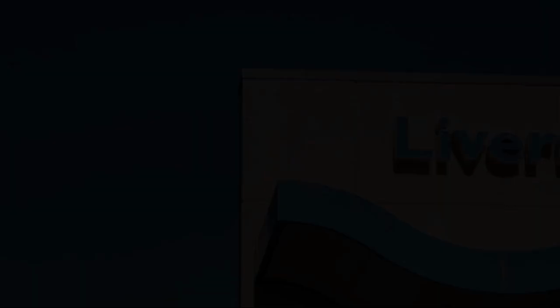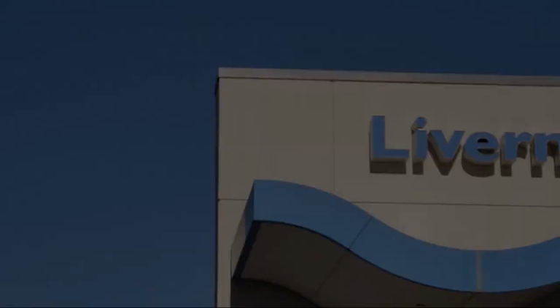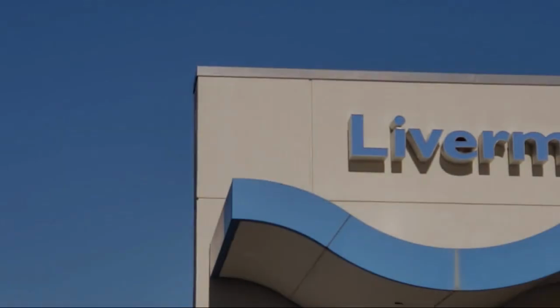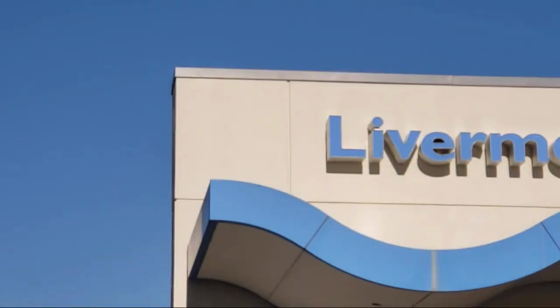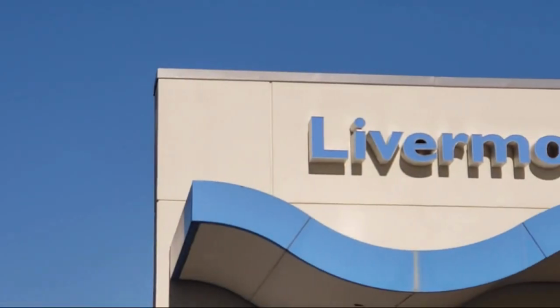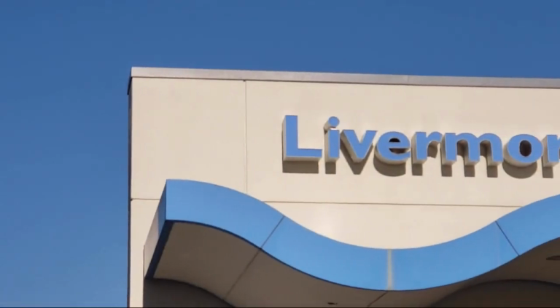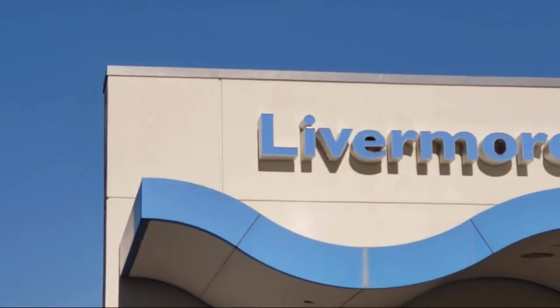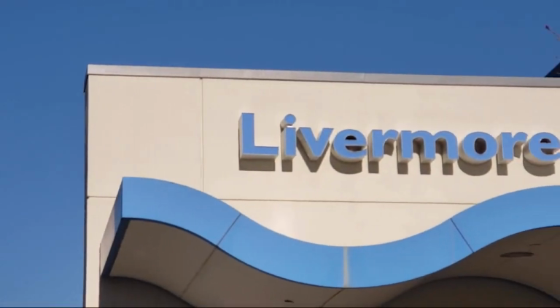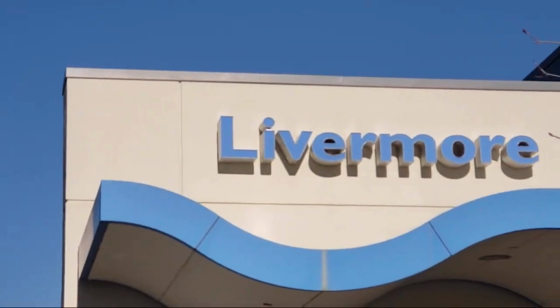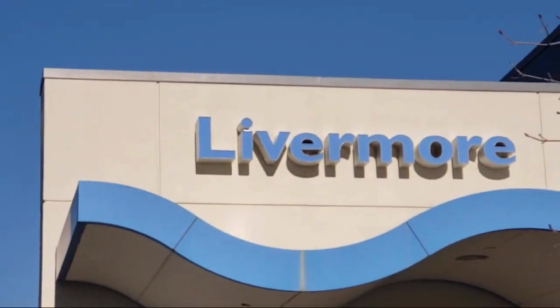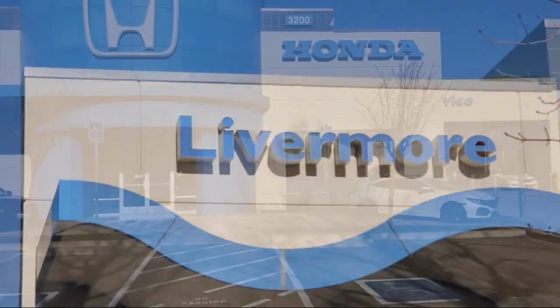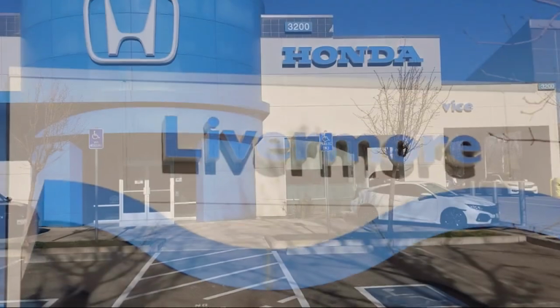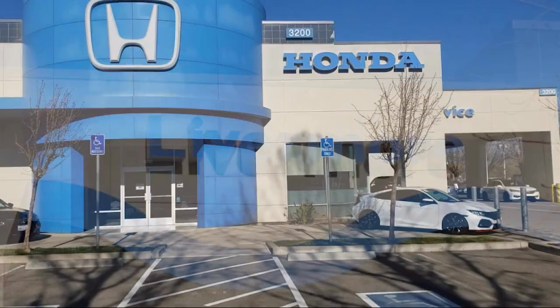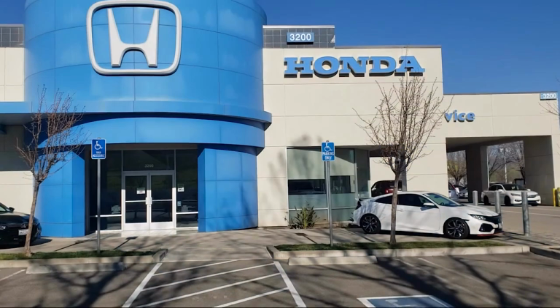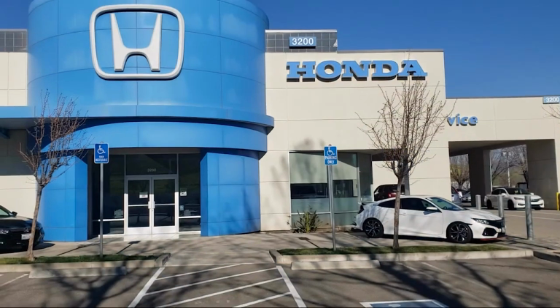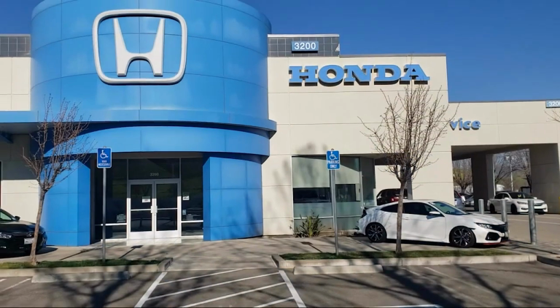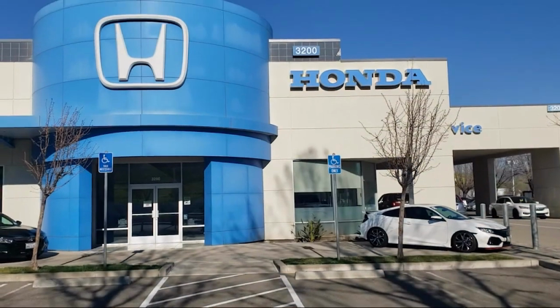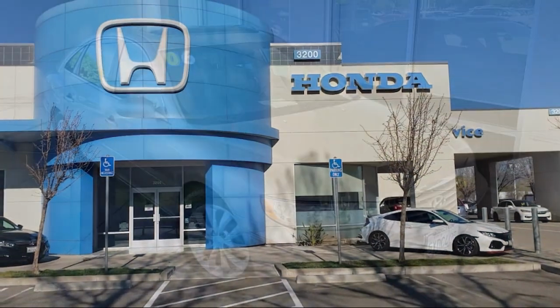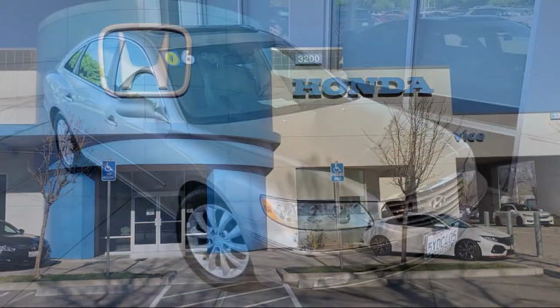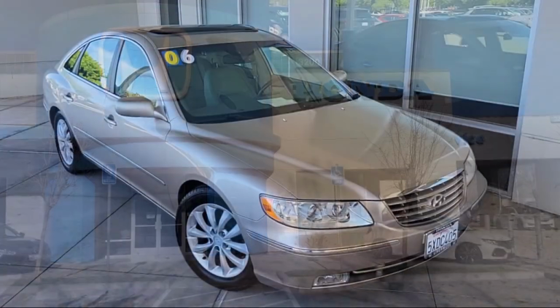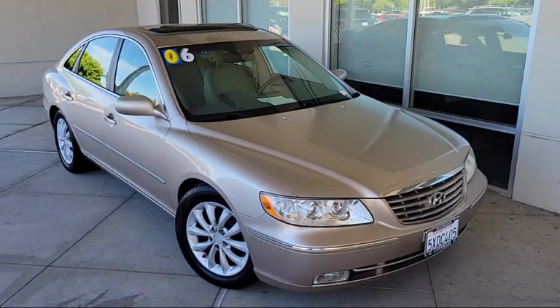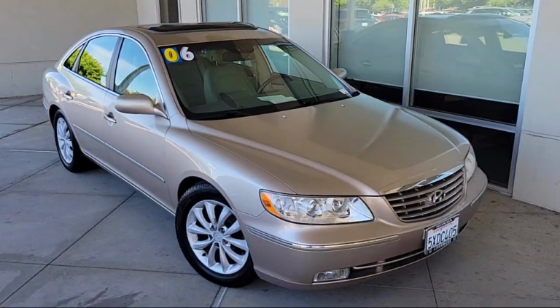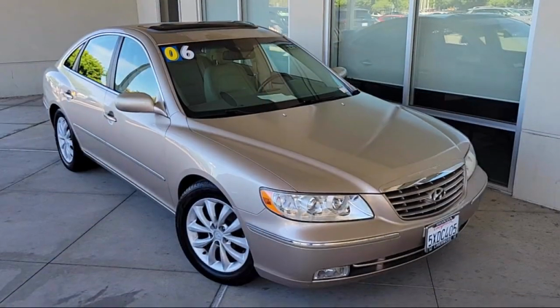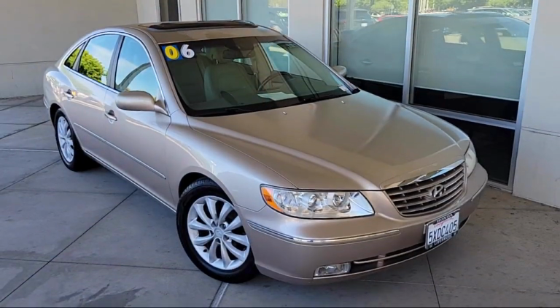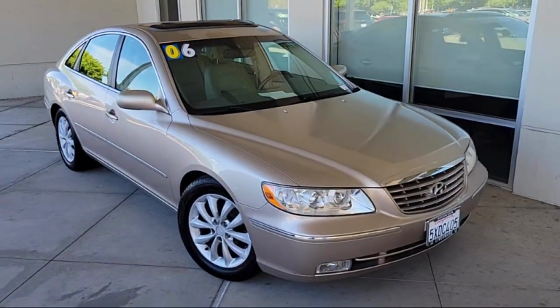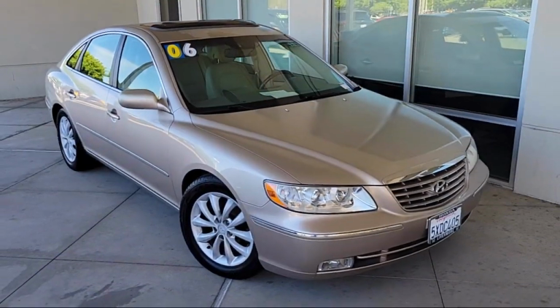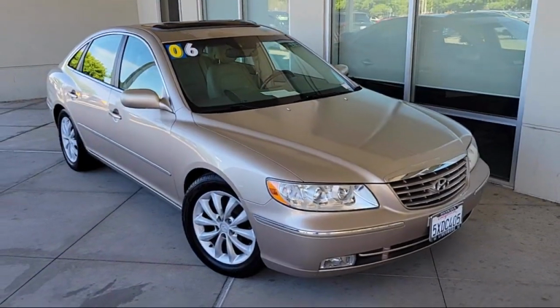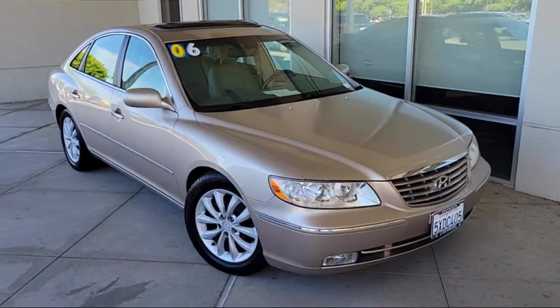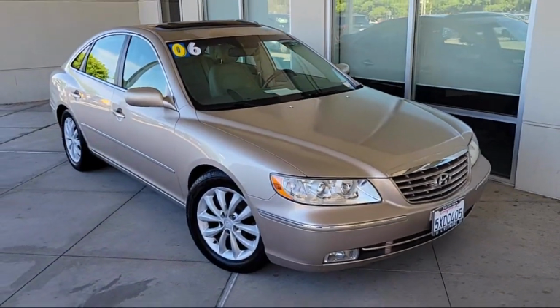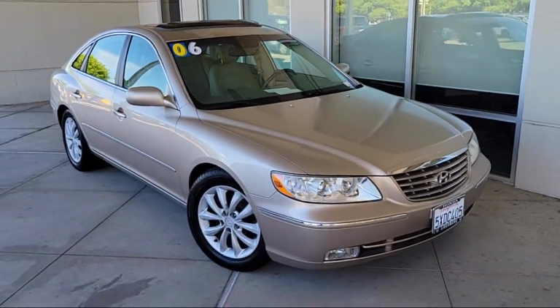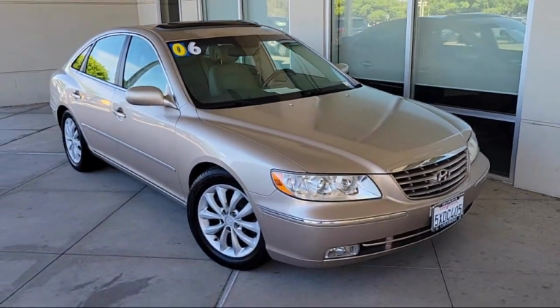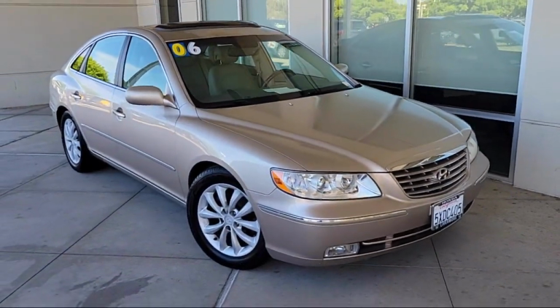Welcome to Livermore Honda, and here's a look at one of our great vehicles for sale.